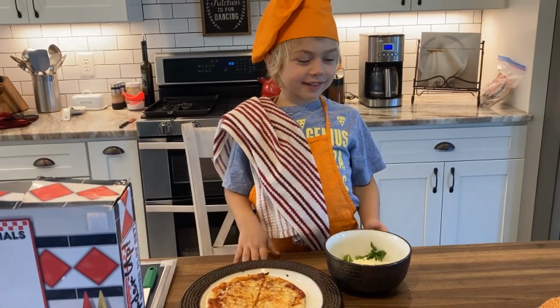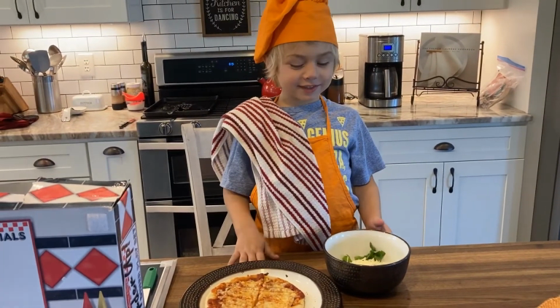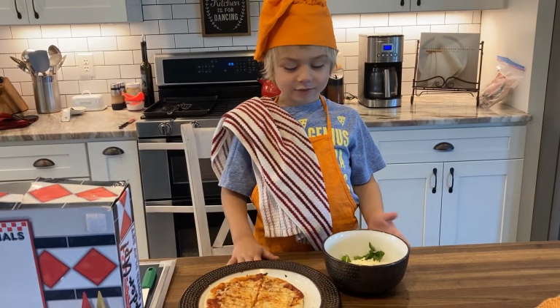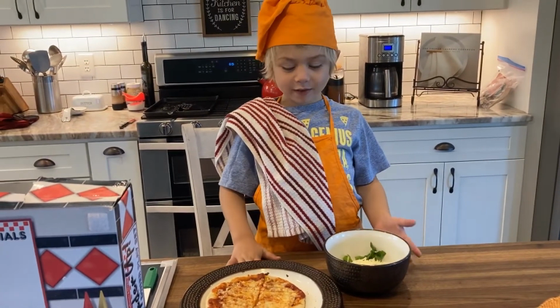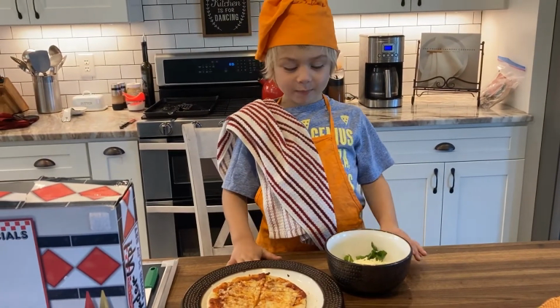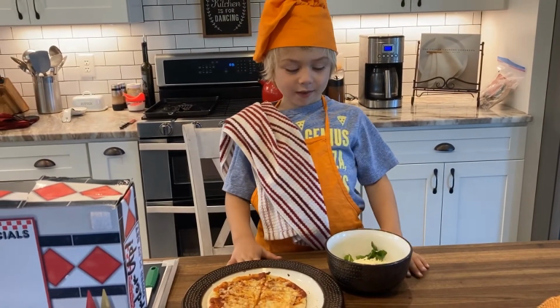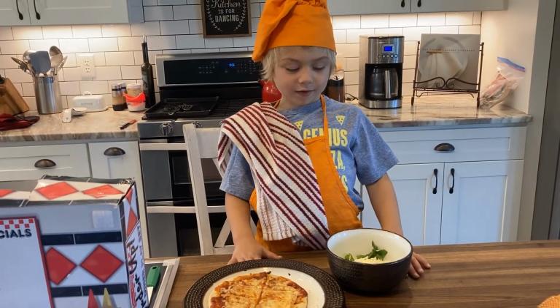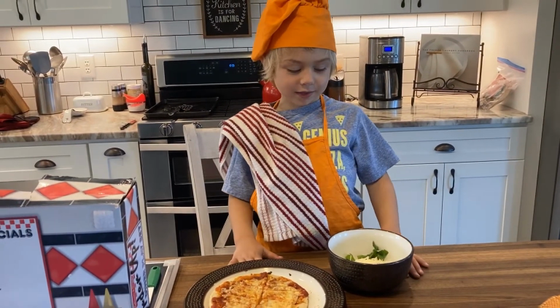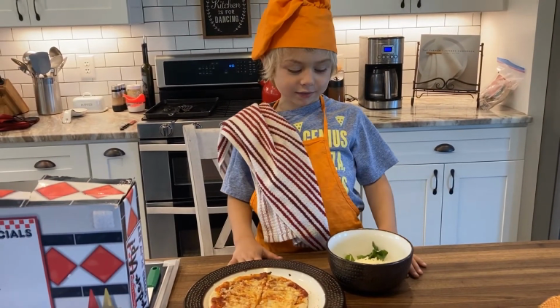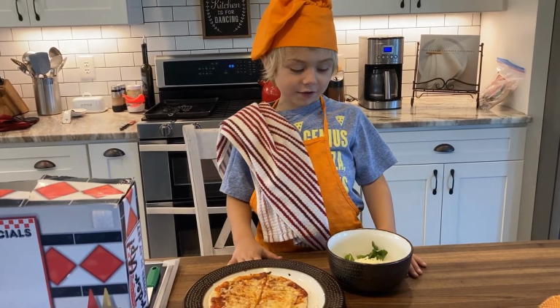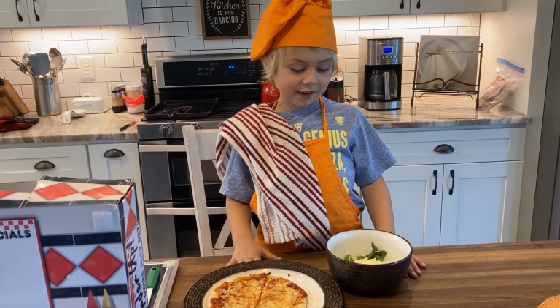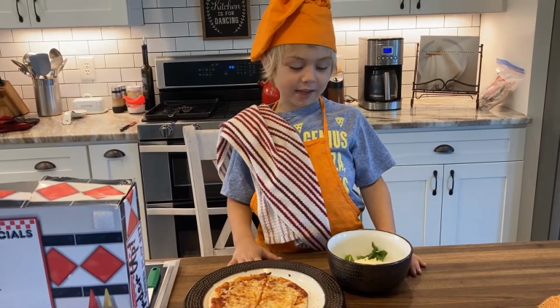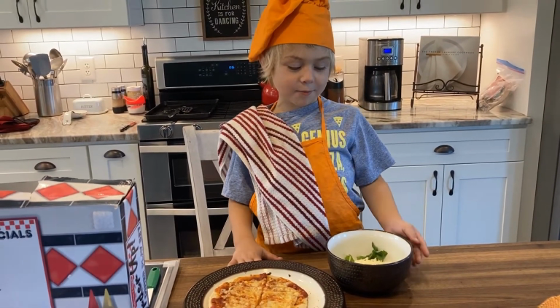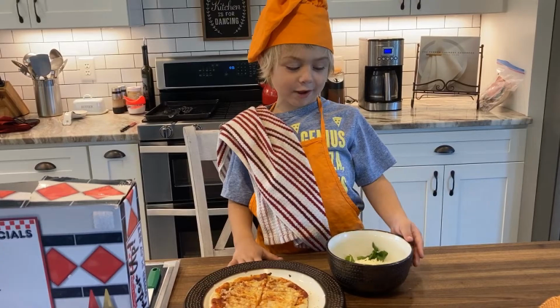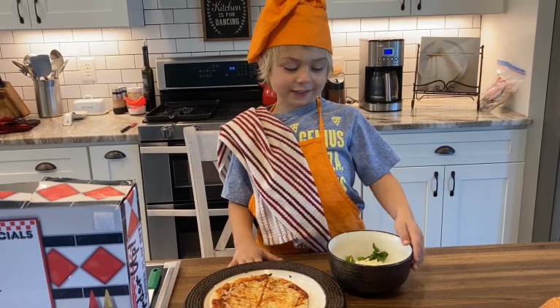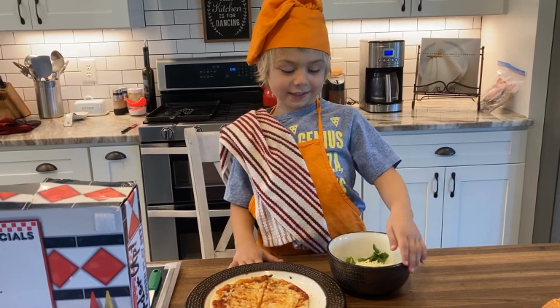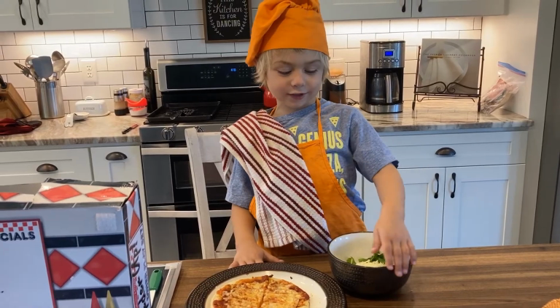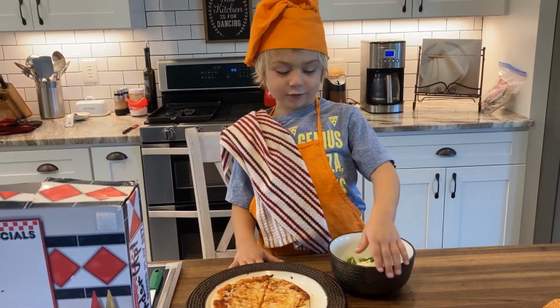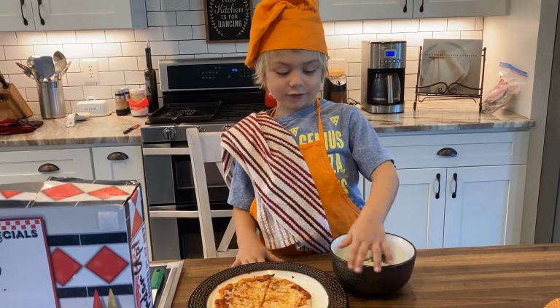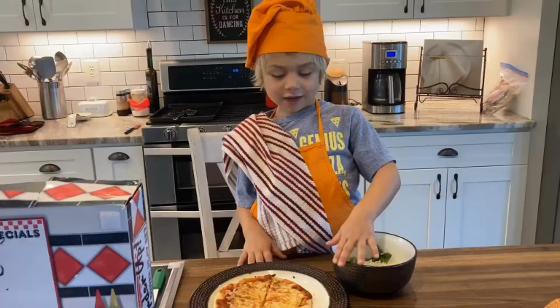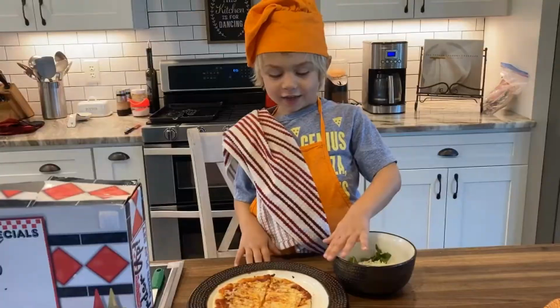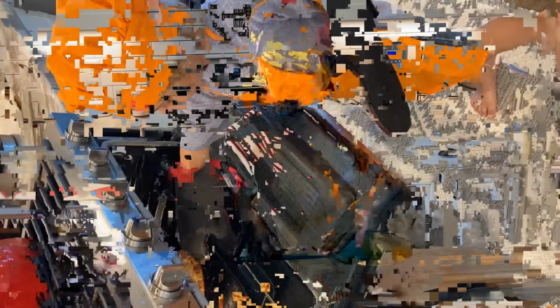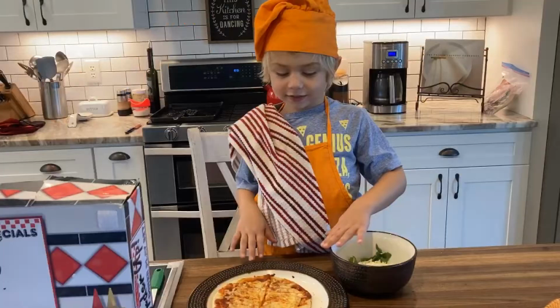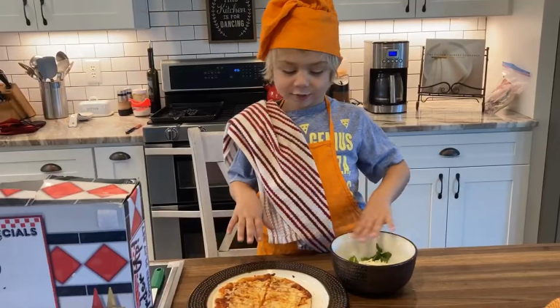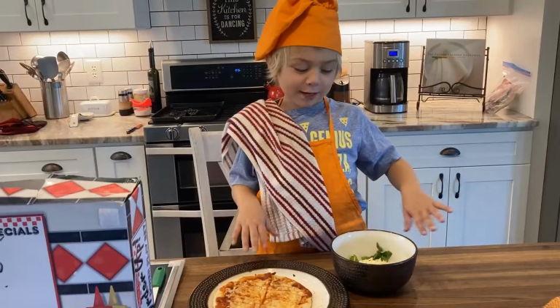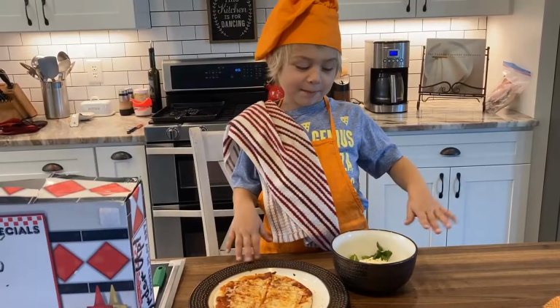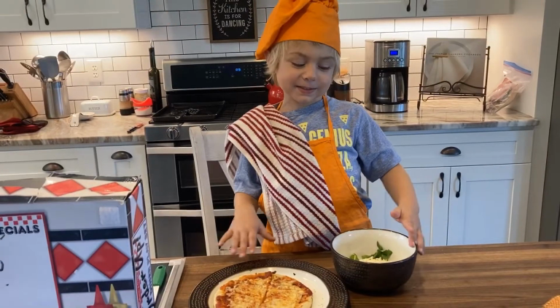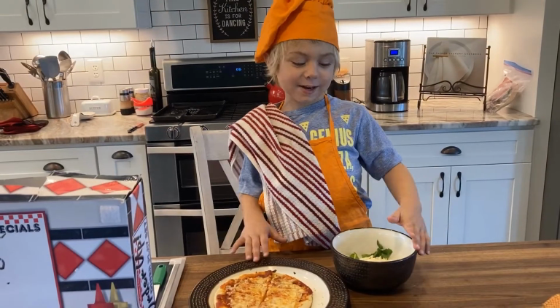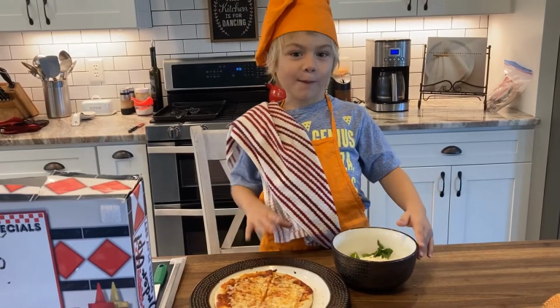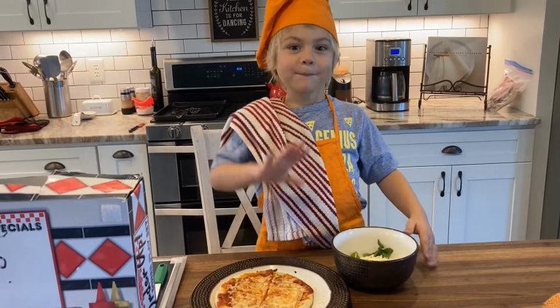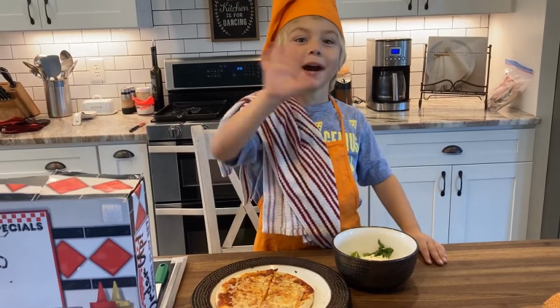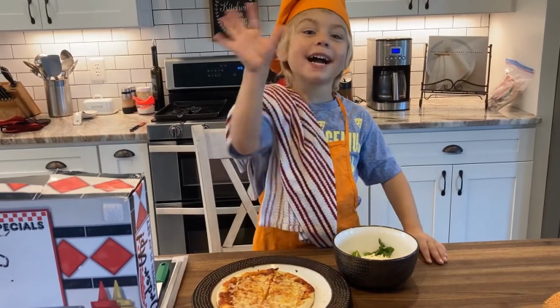Subscribe to my cooking show and keep watching these shows. Subscribe to my channel. Bye!